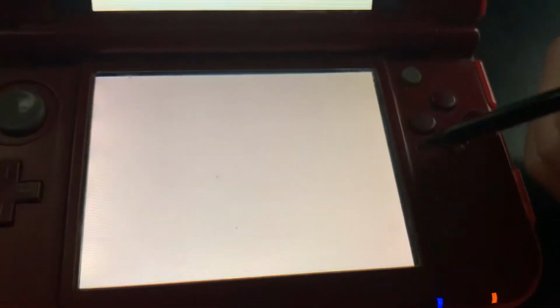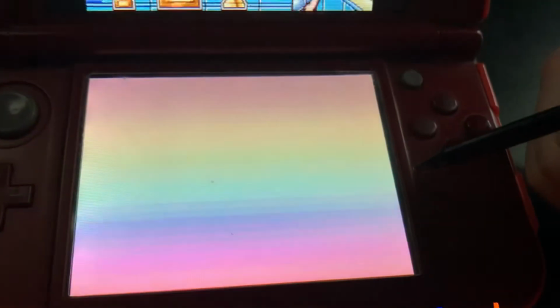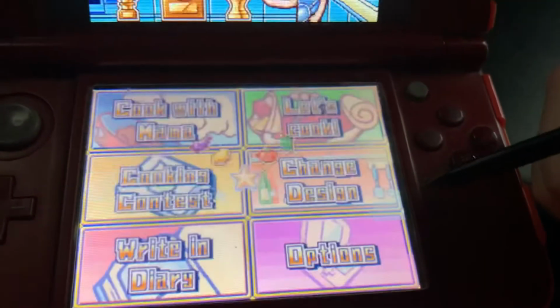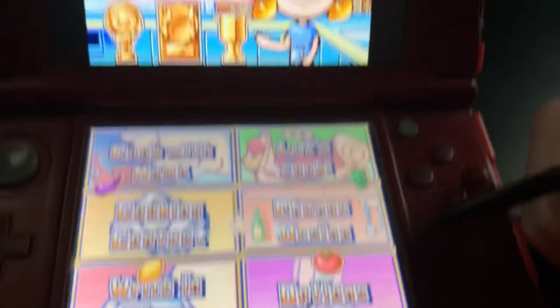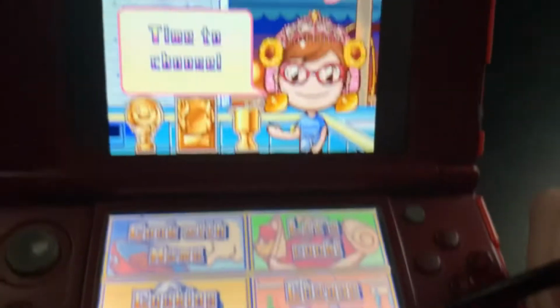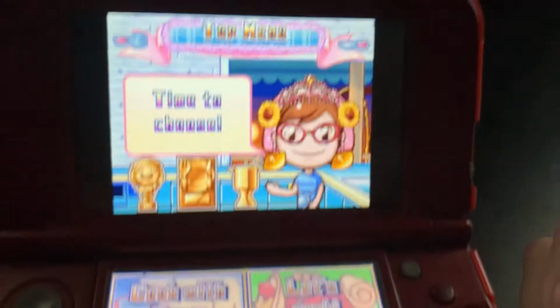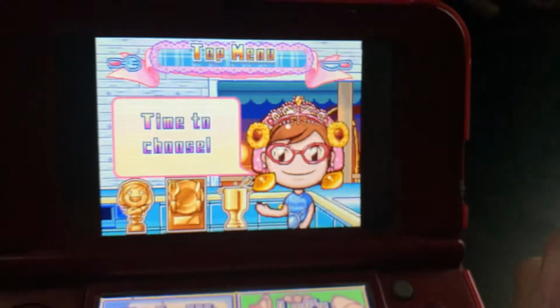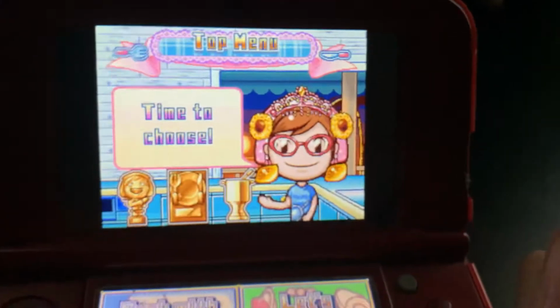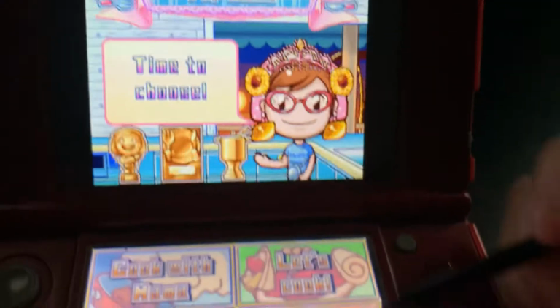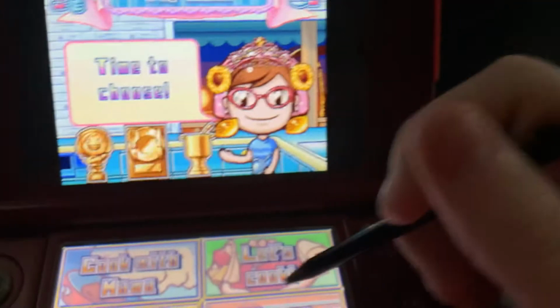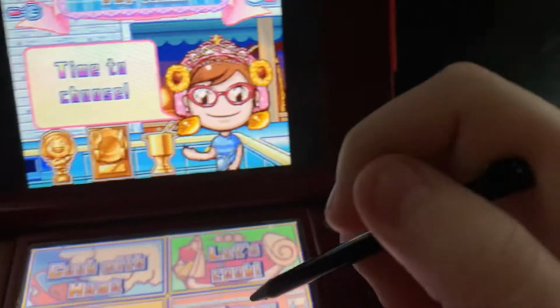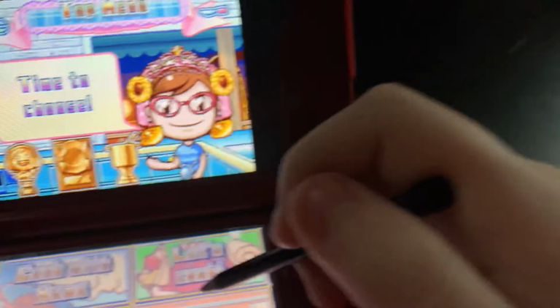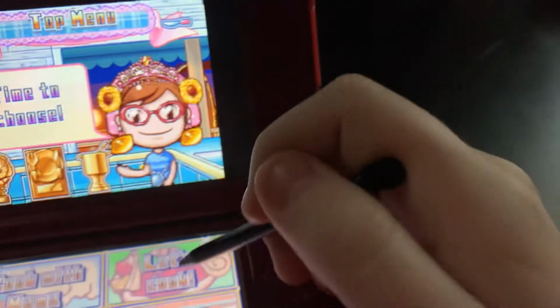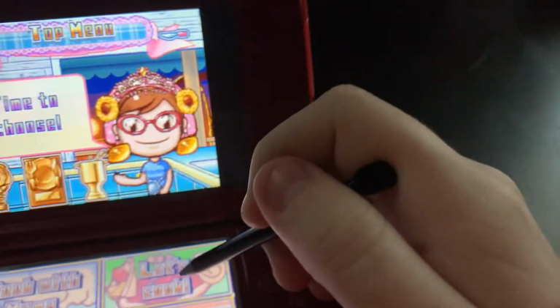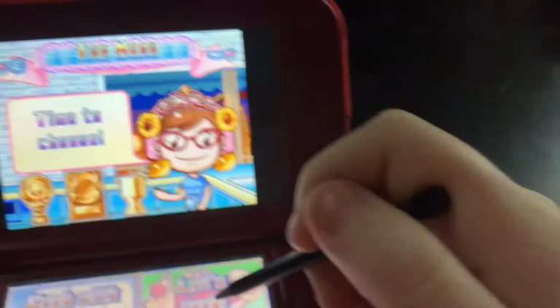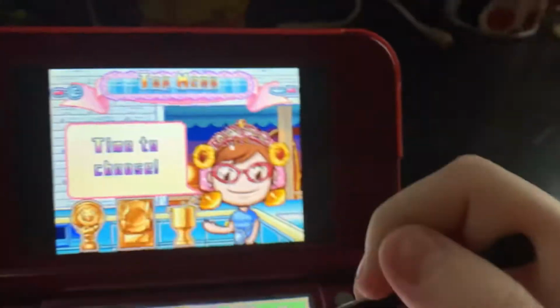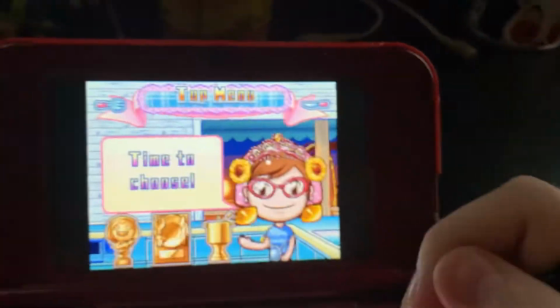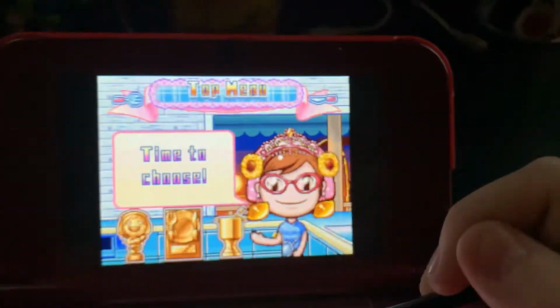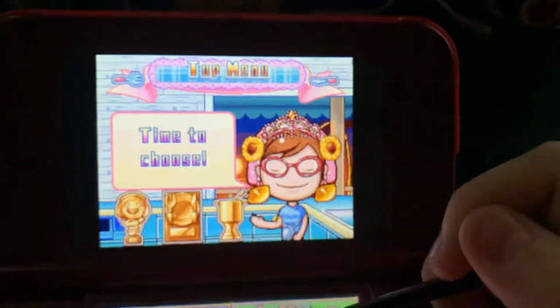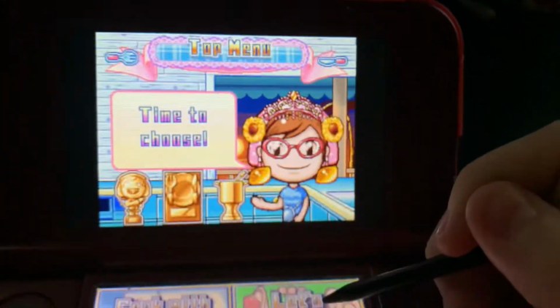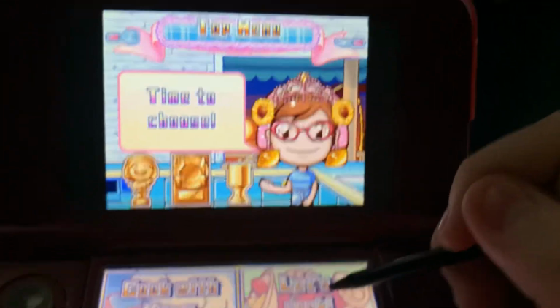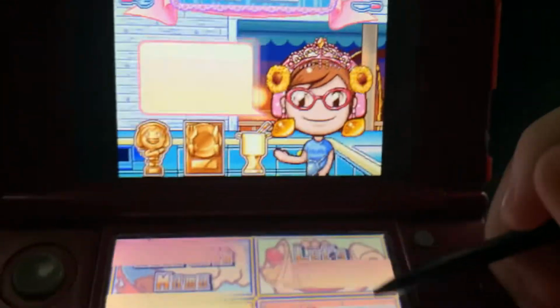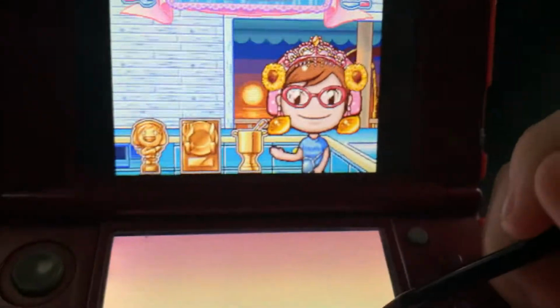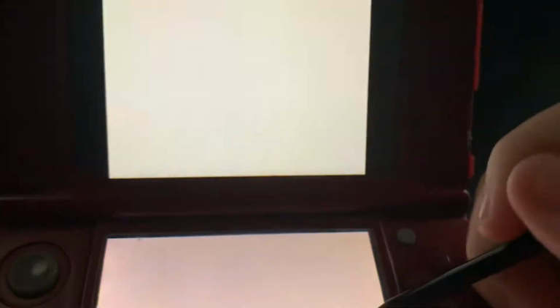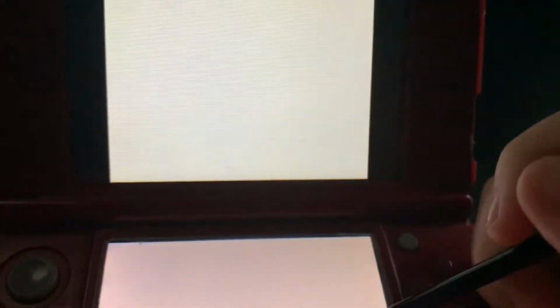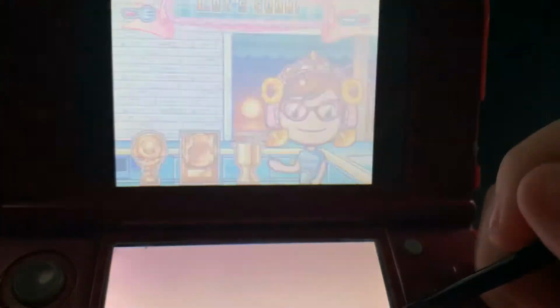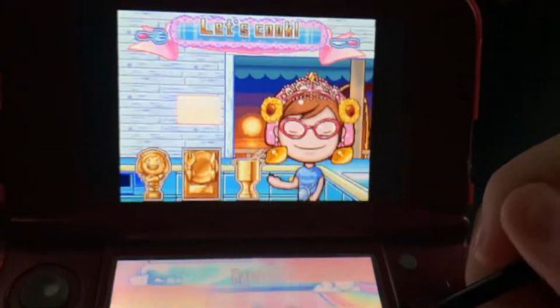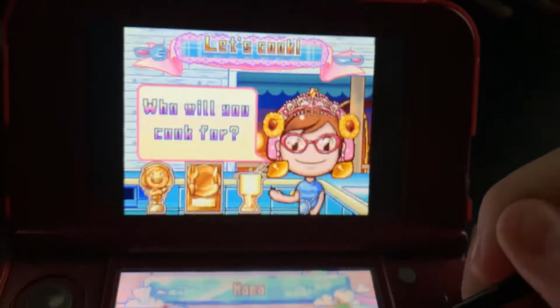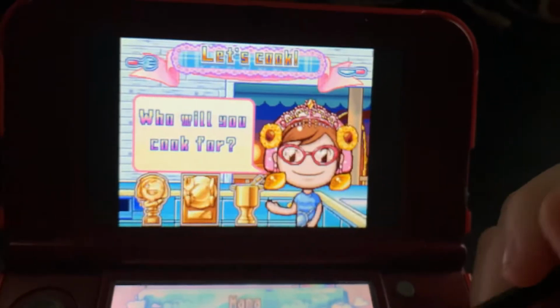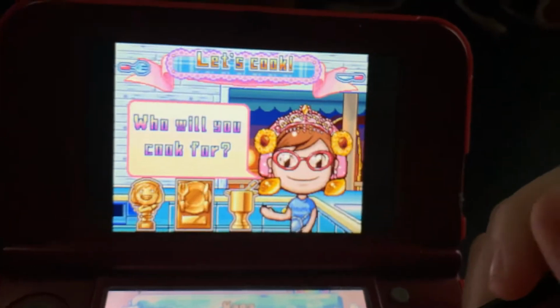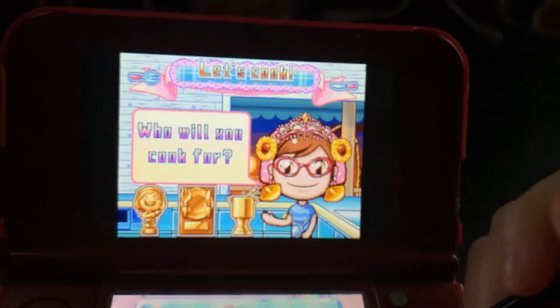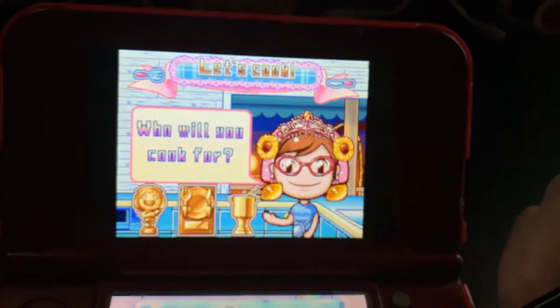Hi guys, welcome to Cooking Mama 2, Jennifer's Friends. Speaking of friends, I'm going to cook for a friend today.